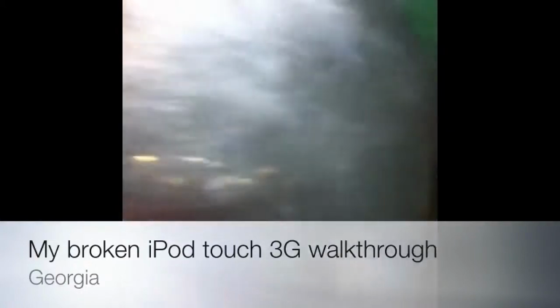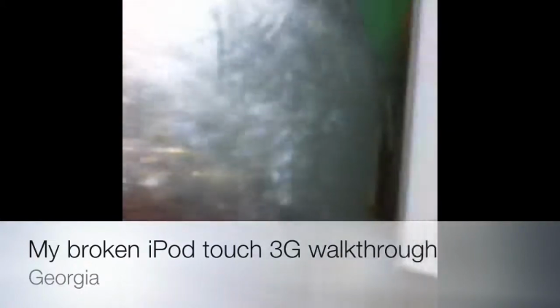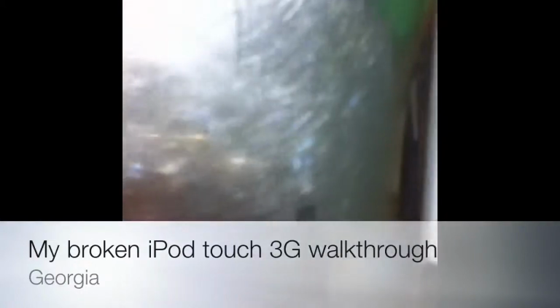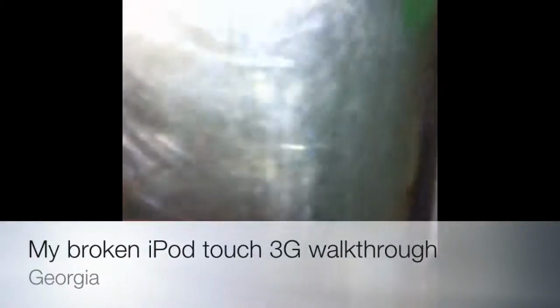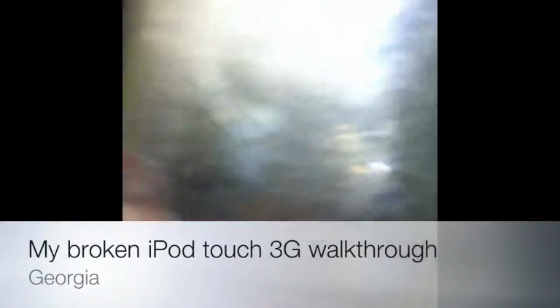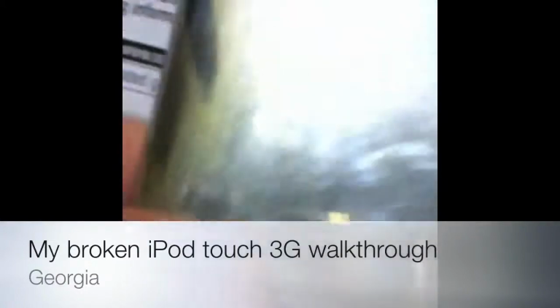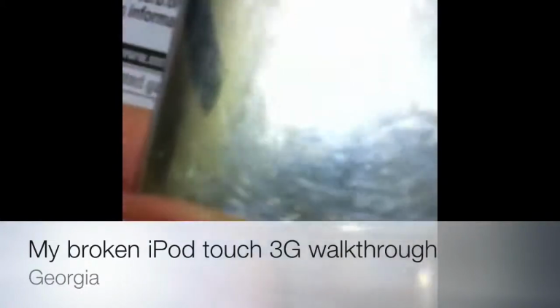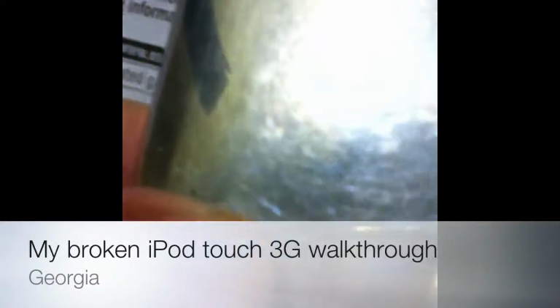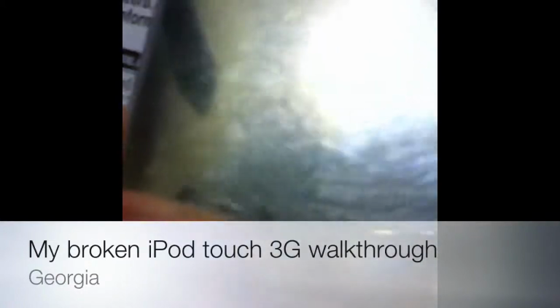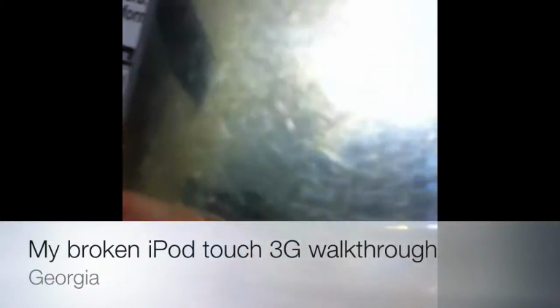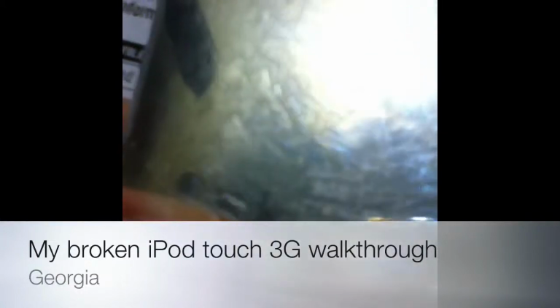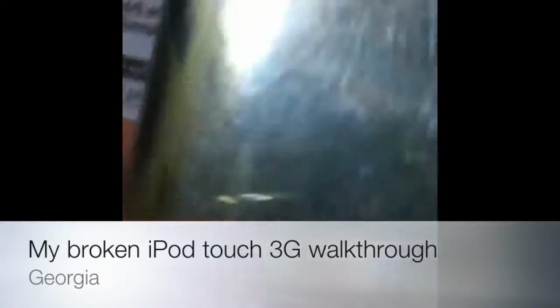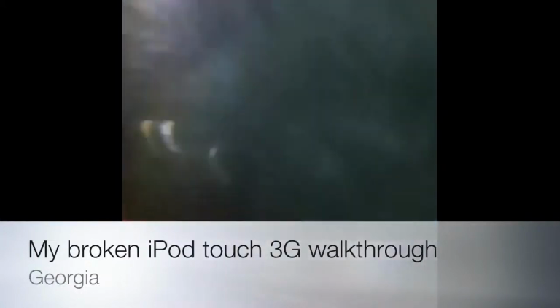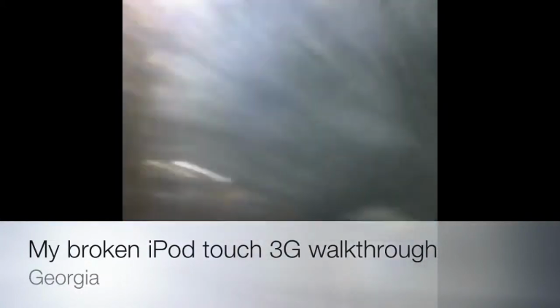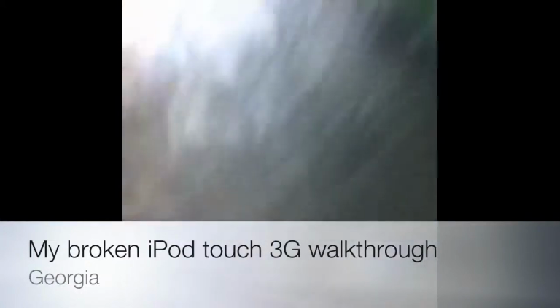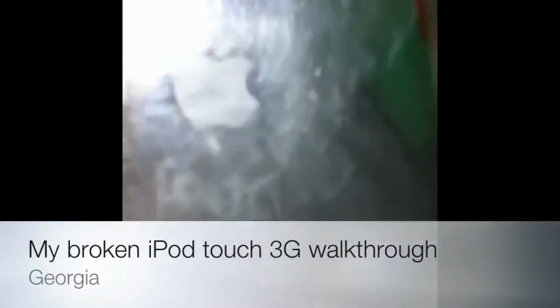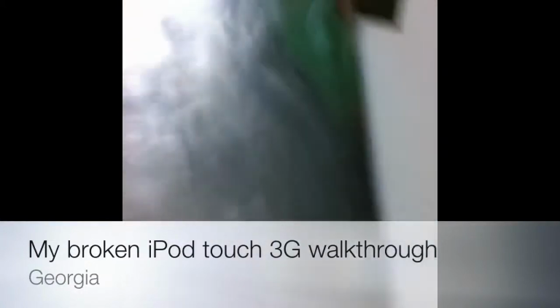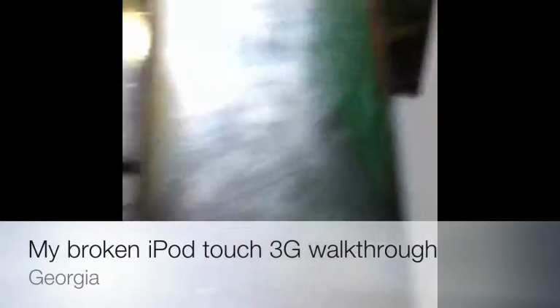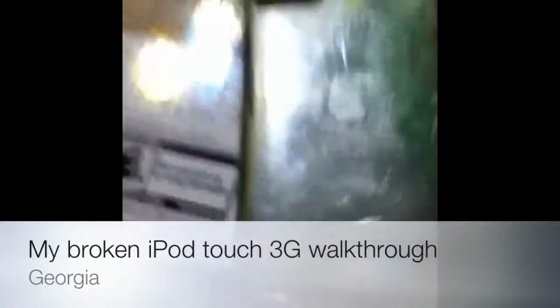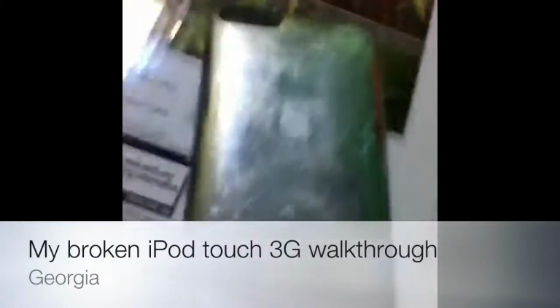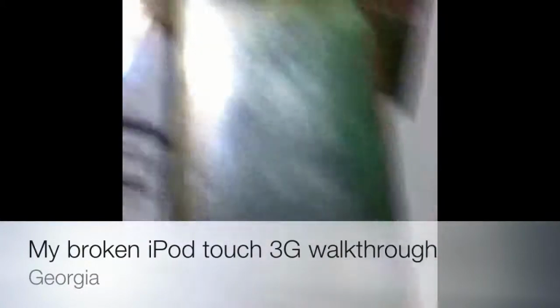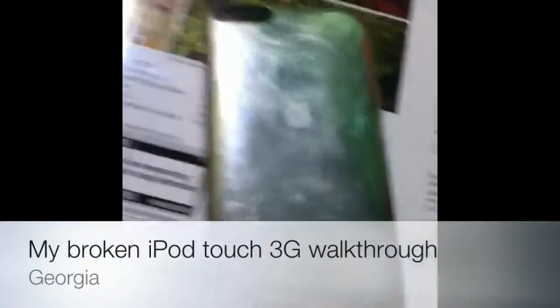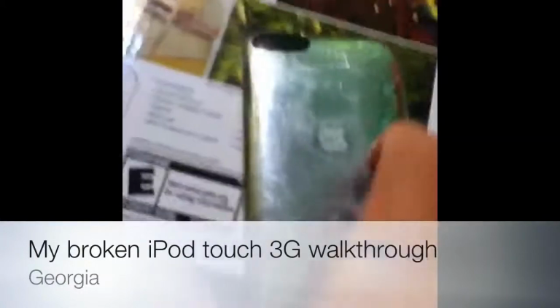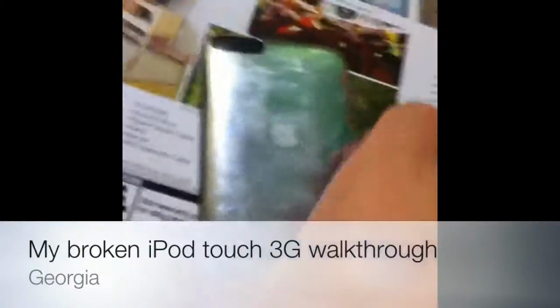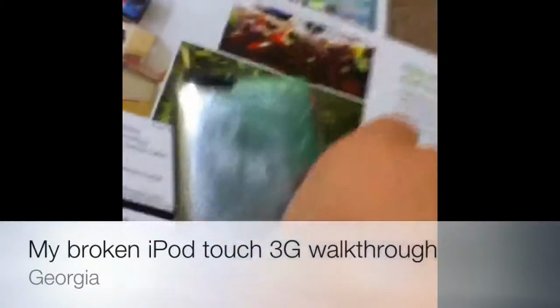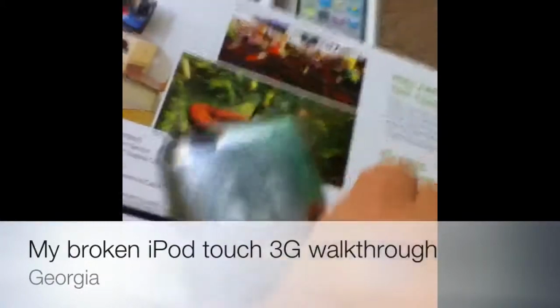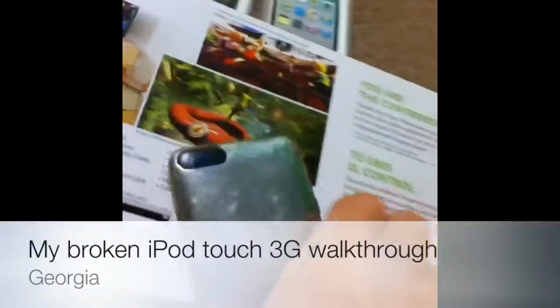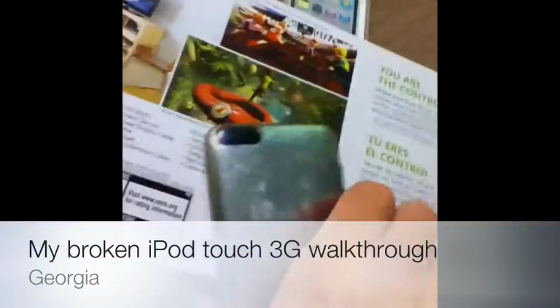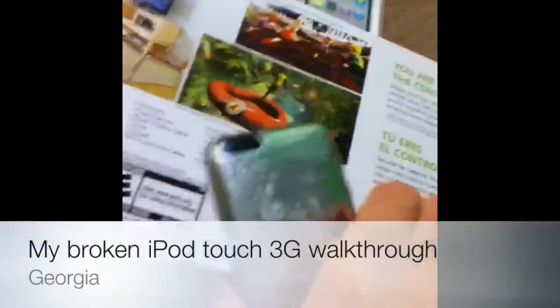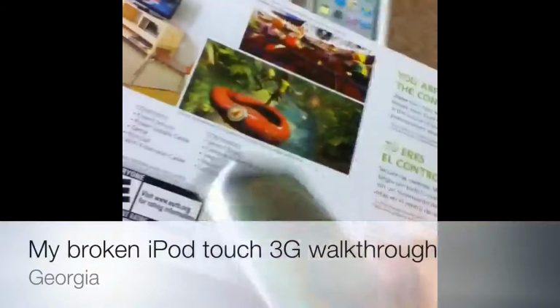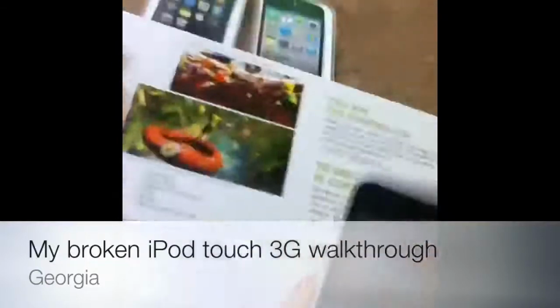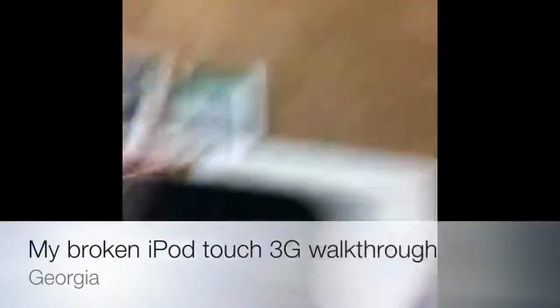The back of it has cracked and I can't see it because I've got too many scratches on it.